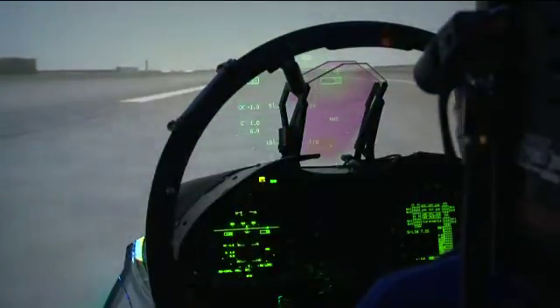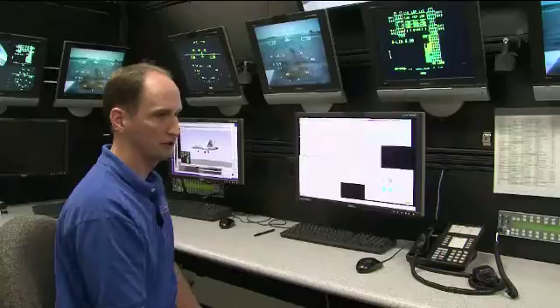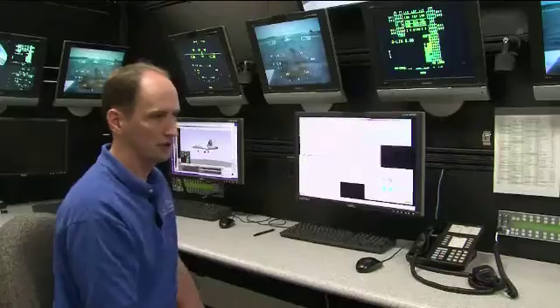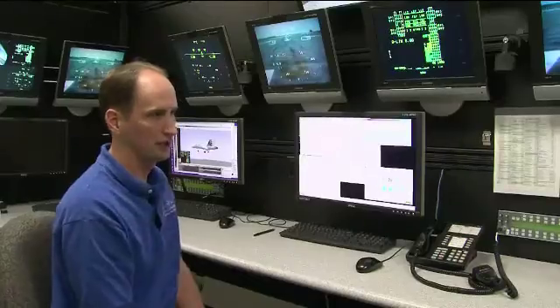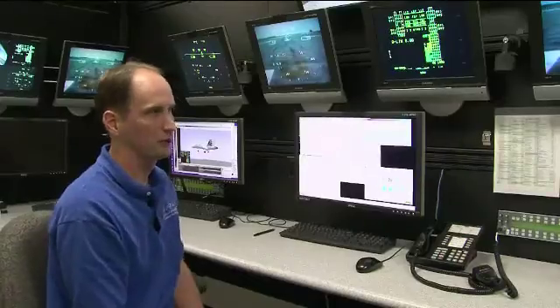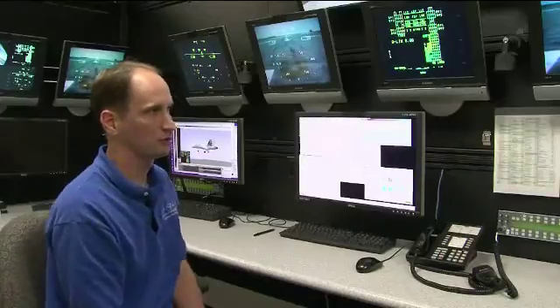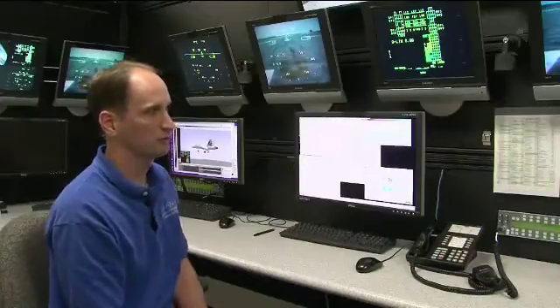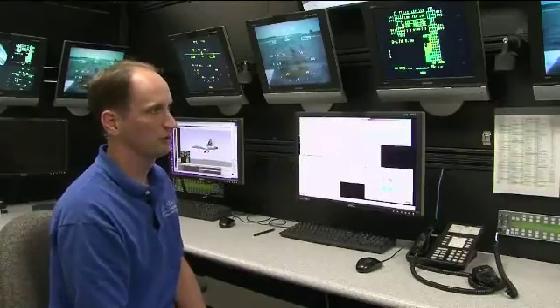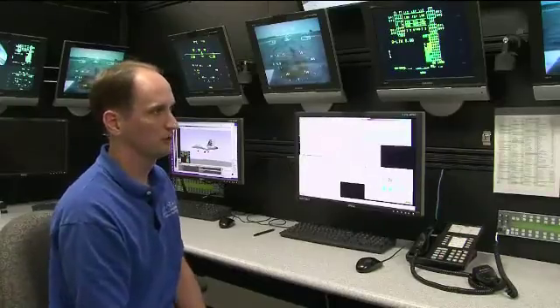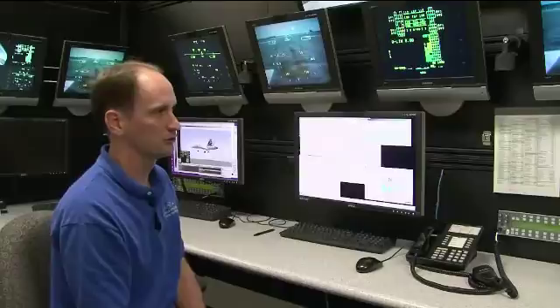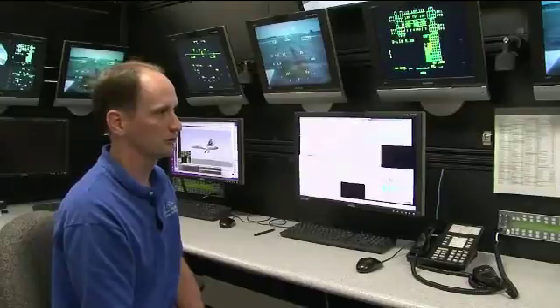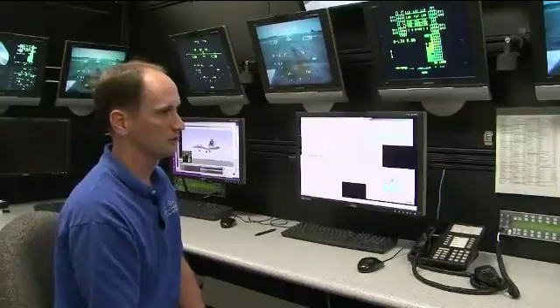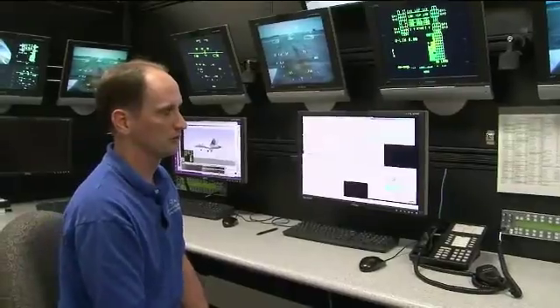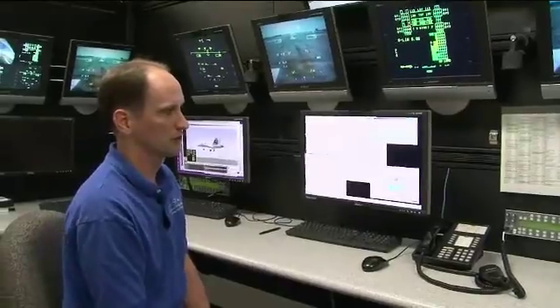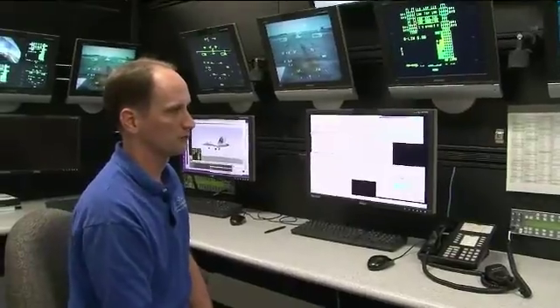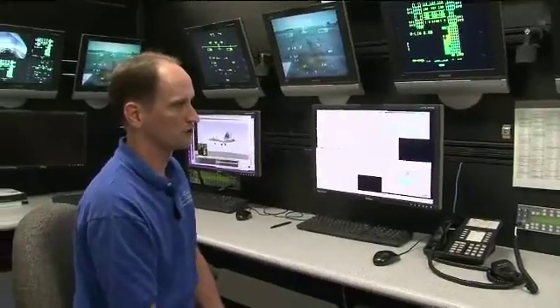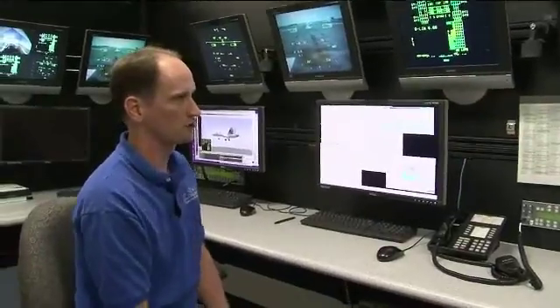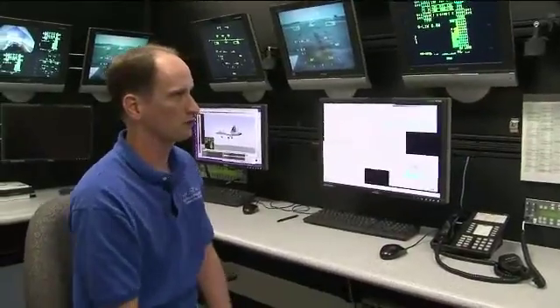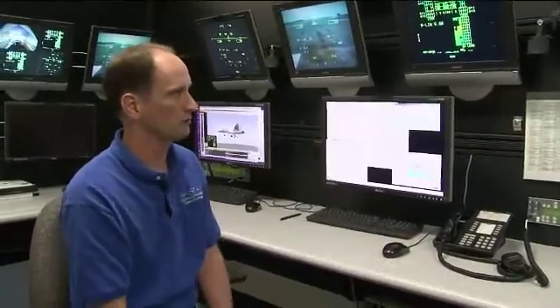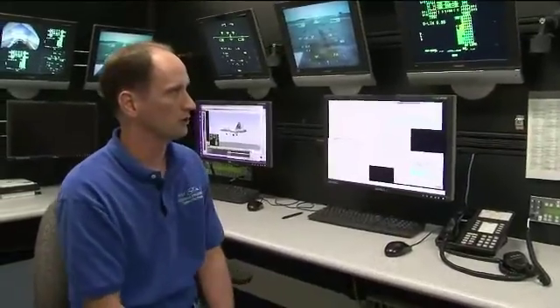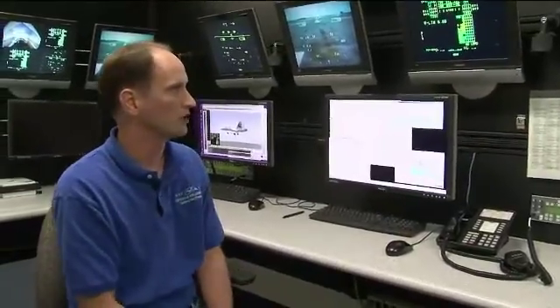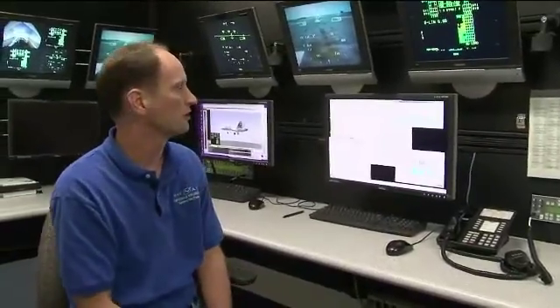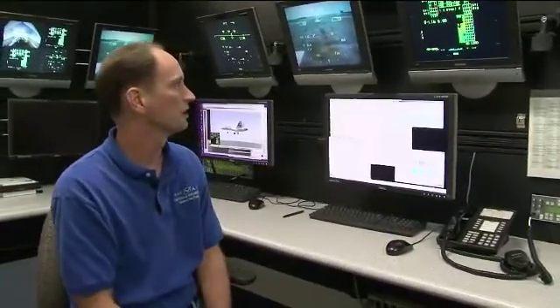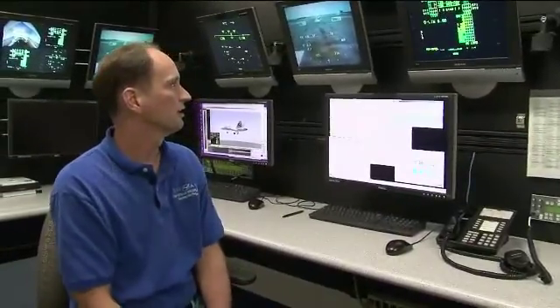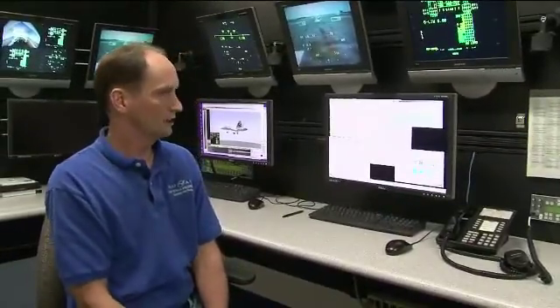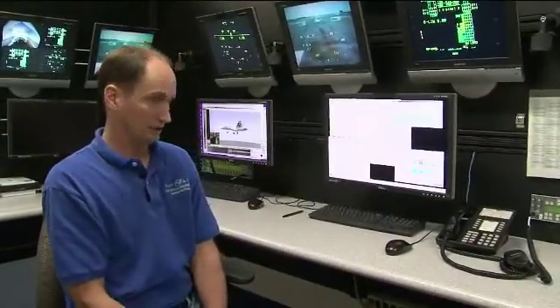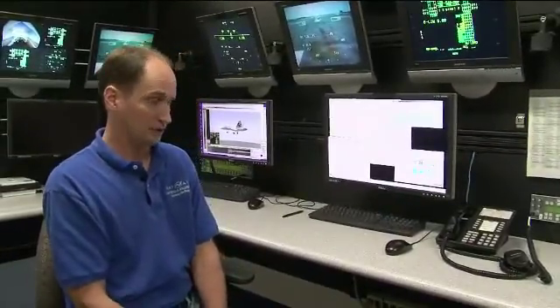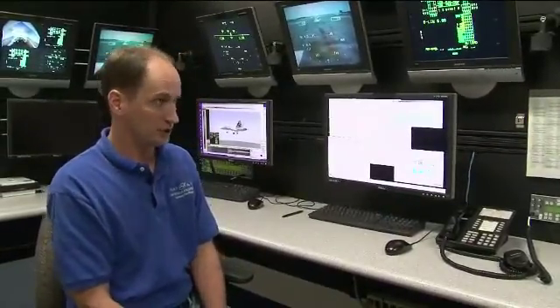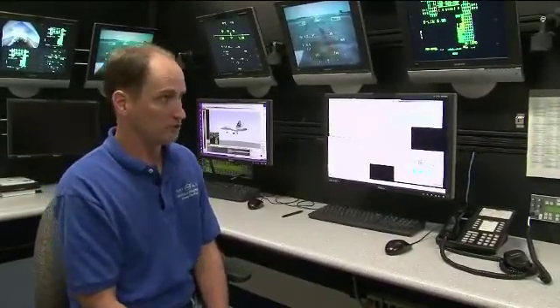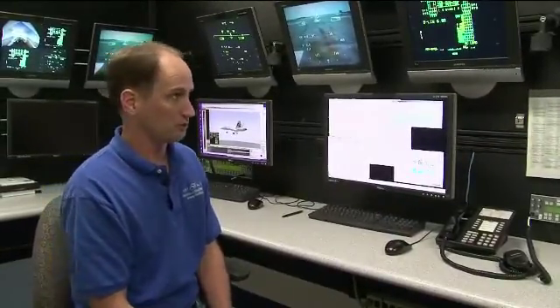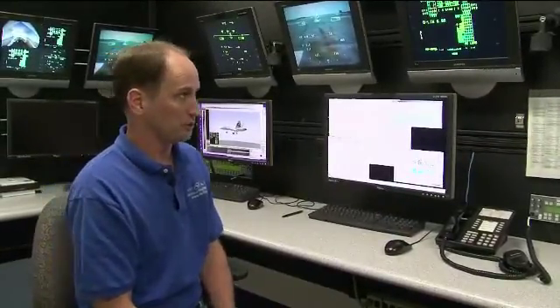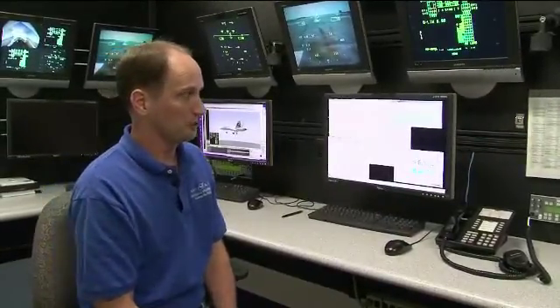This is the IOS room — it stands for Instructor Operator Station. This is where you control the sim from.